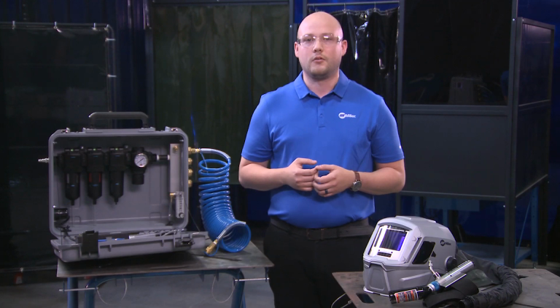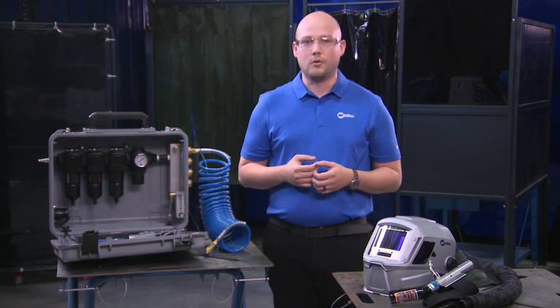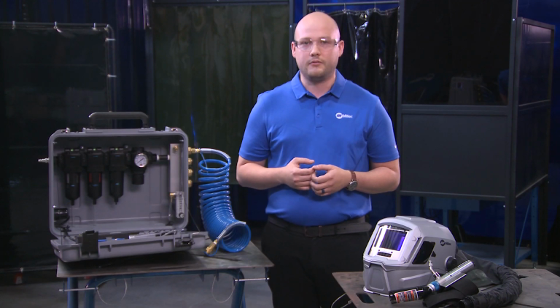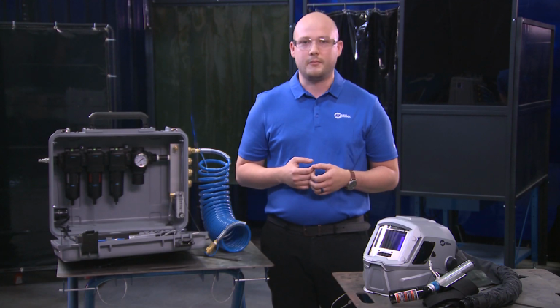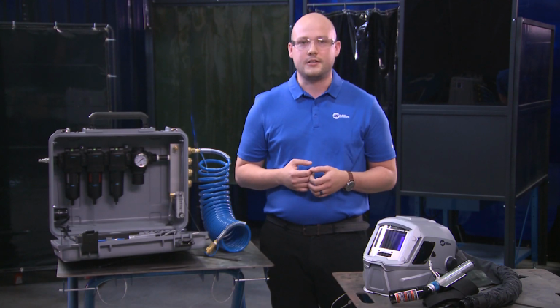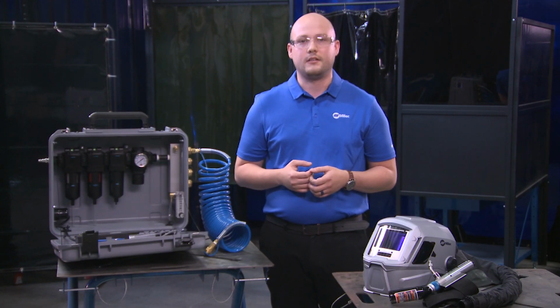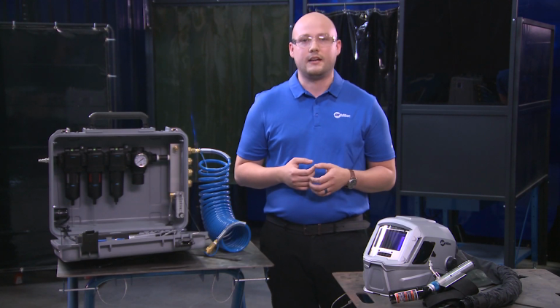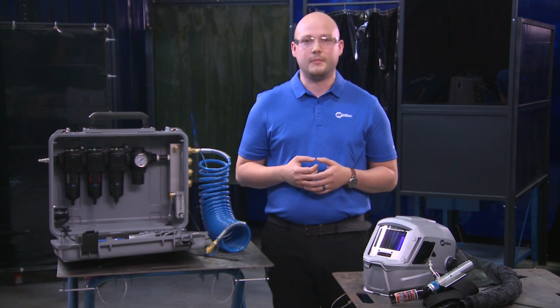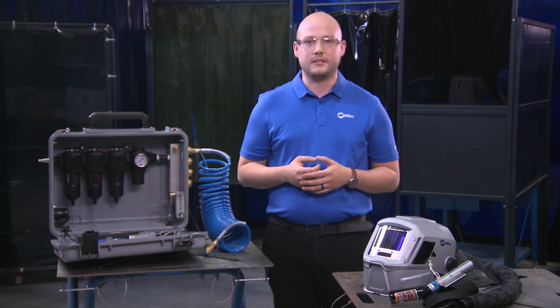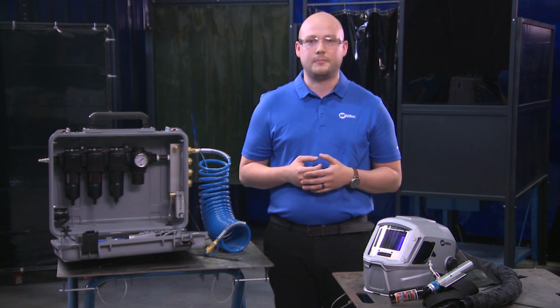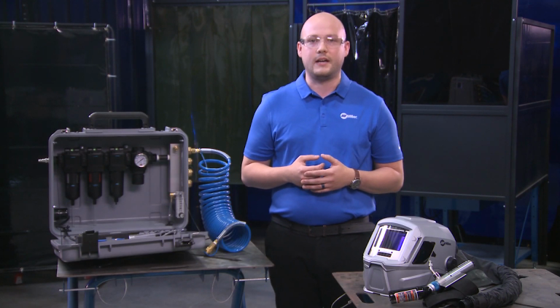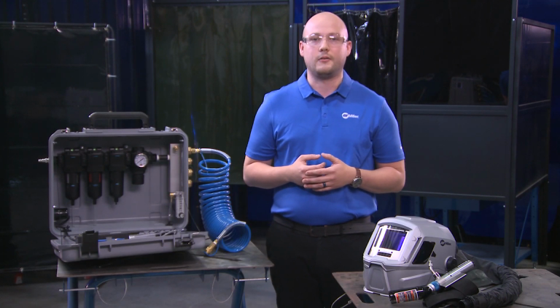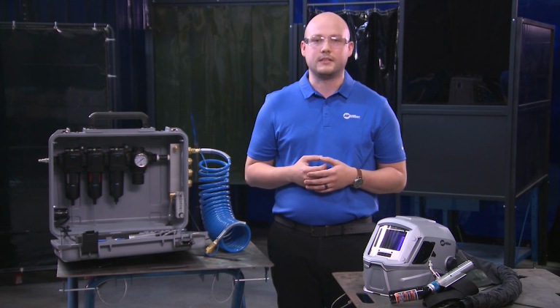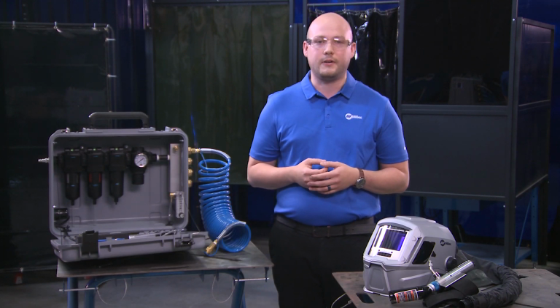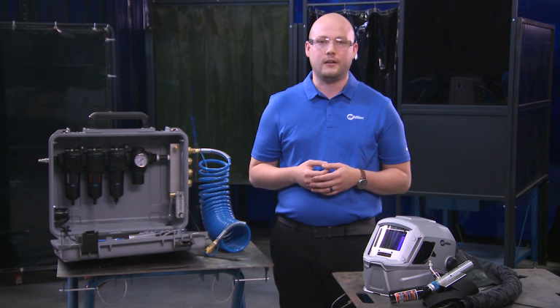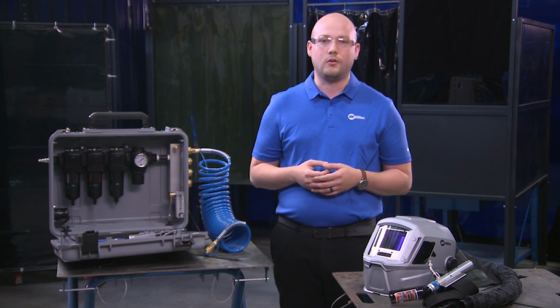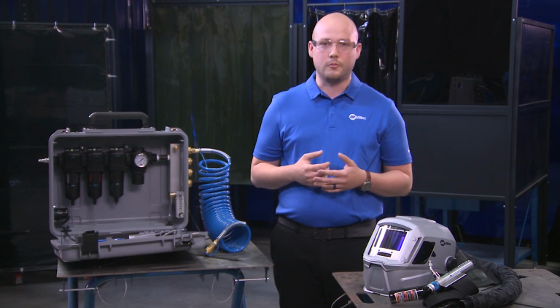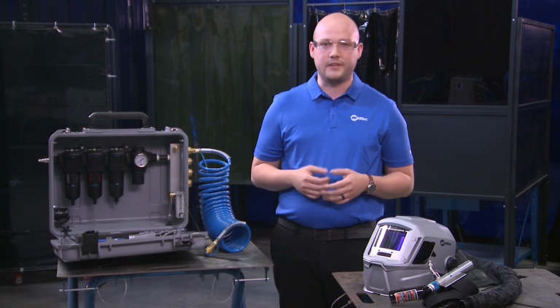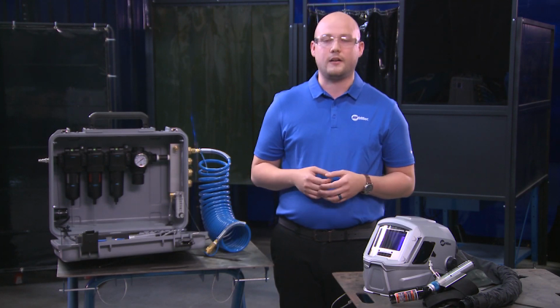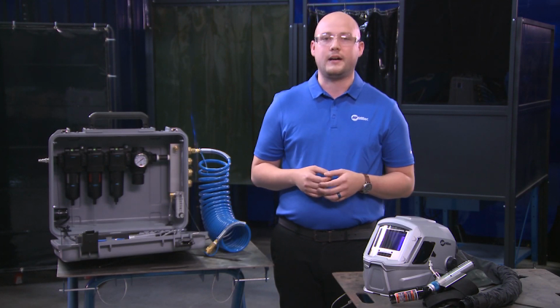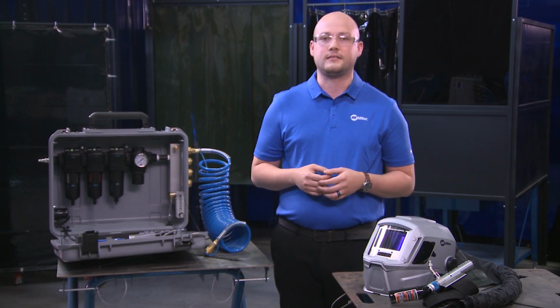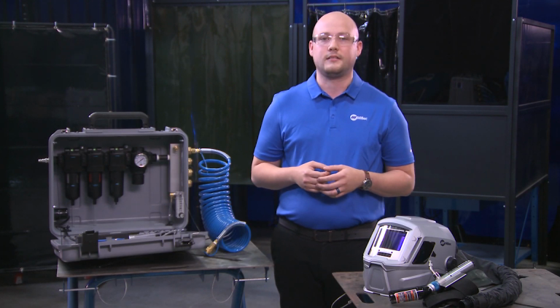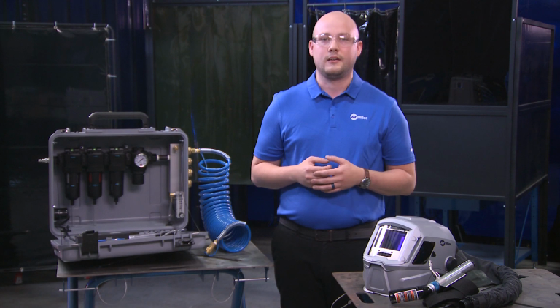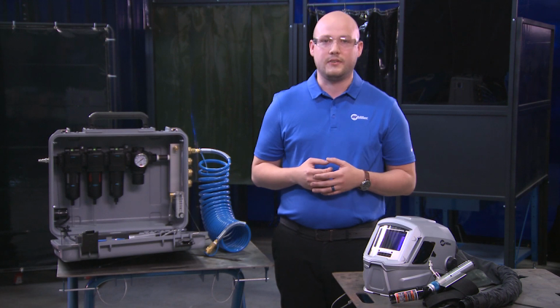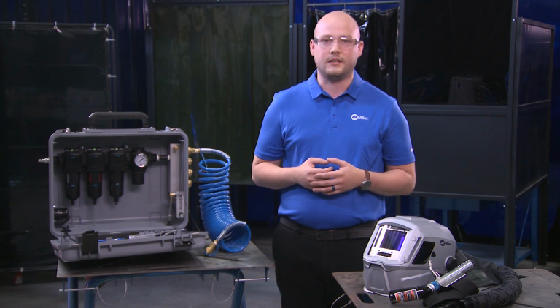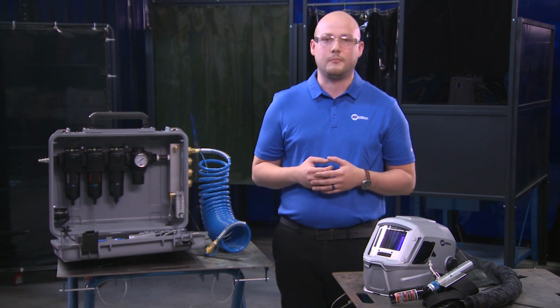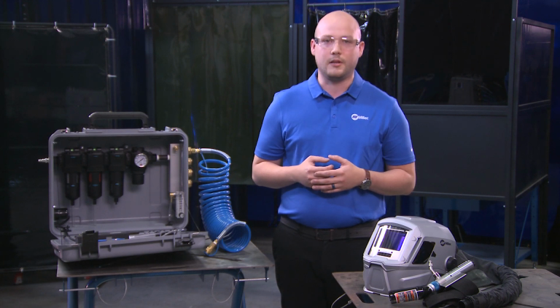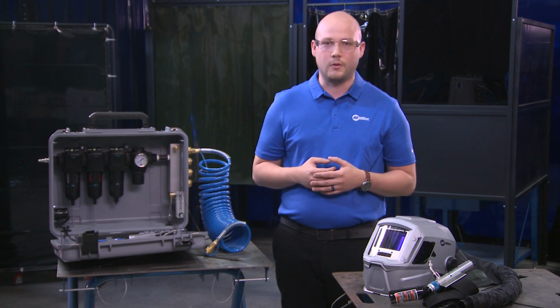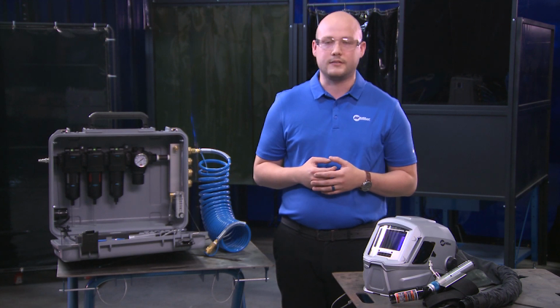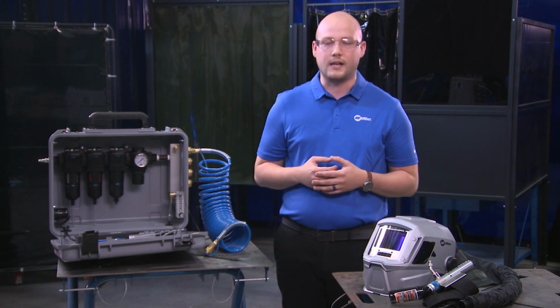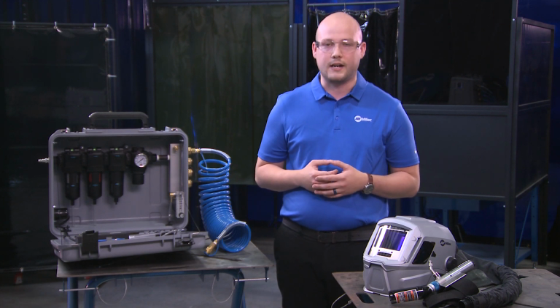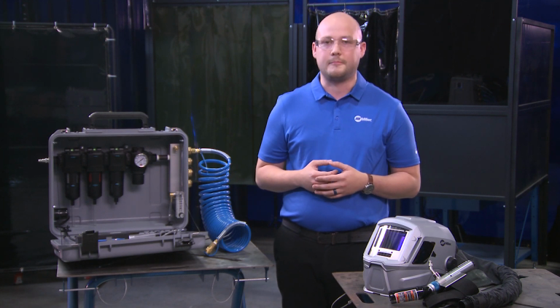For more information on the Miller supplied air respirator or Breathe Air Box, visit MillerWelds.com.